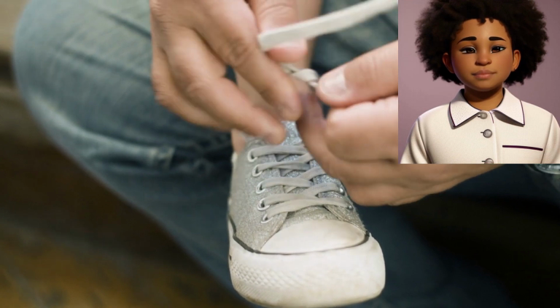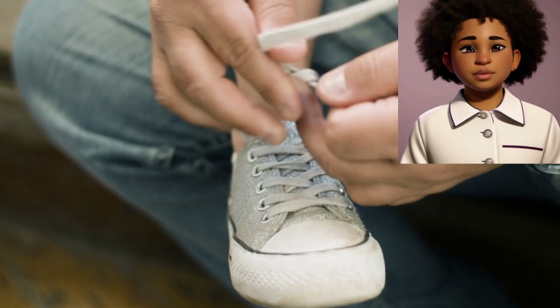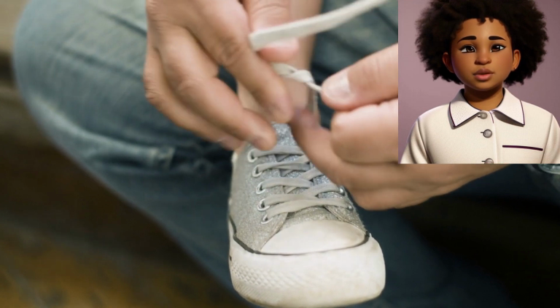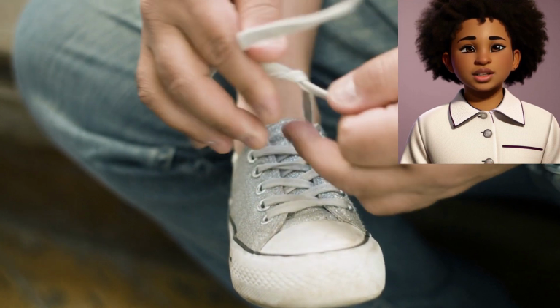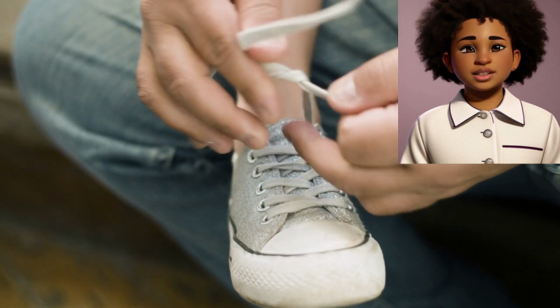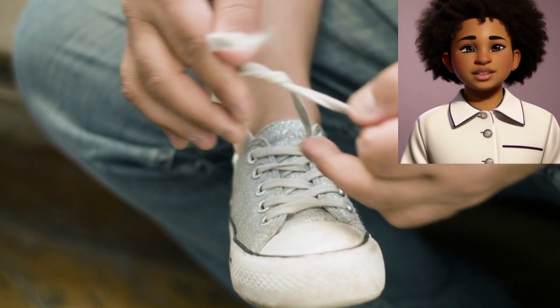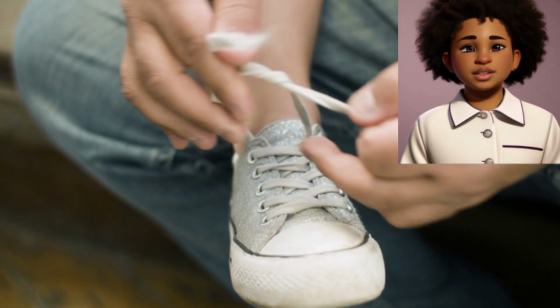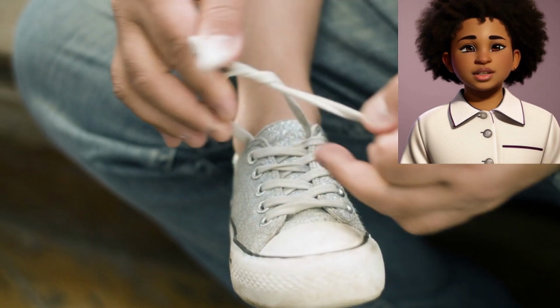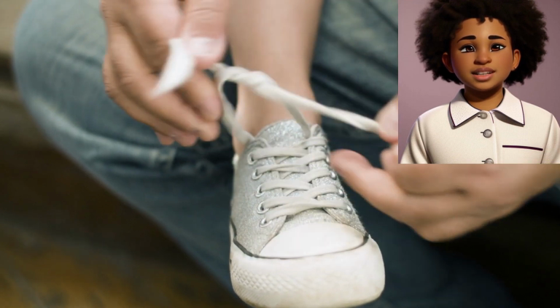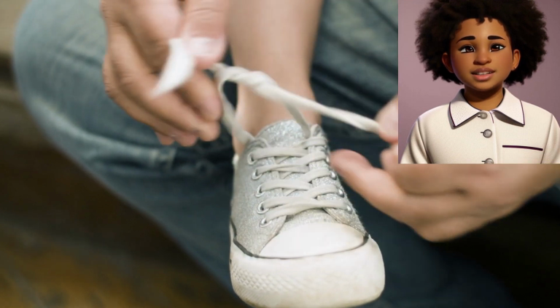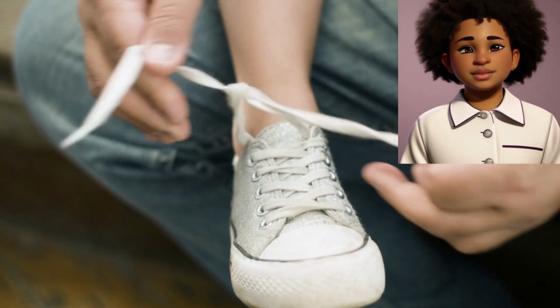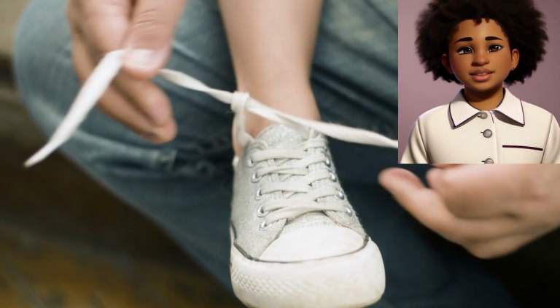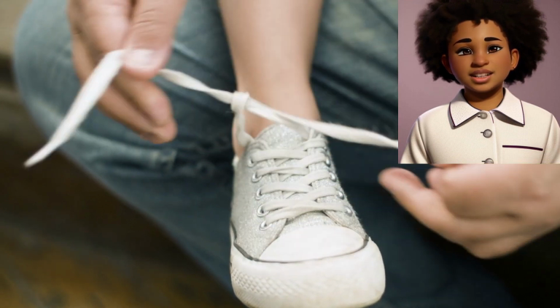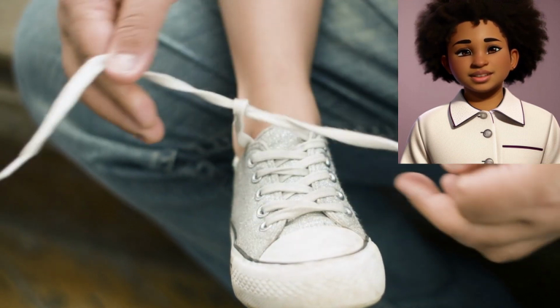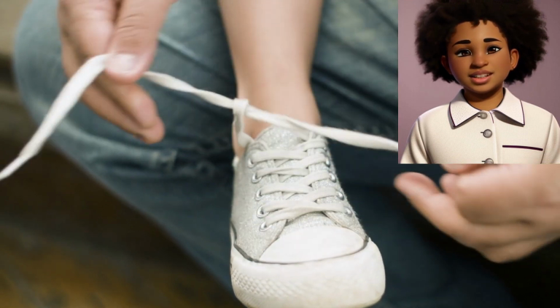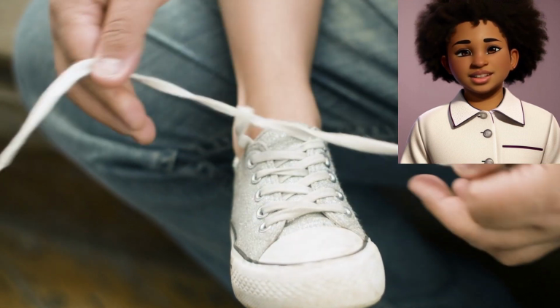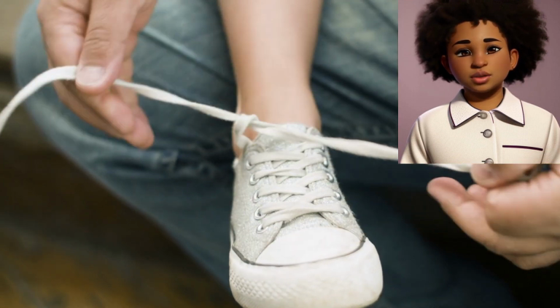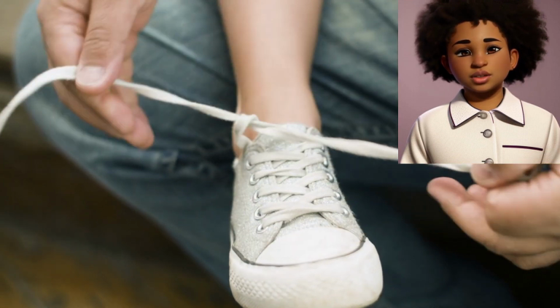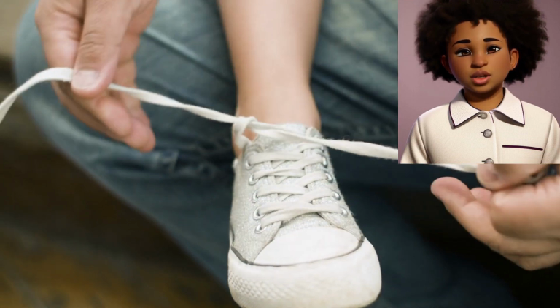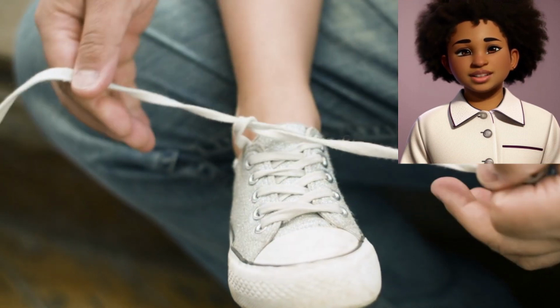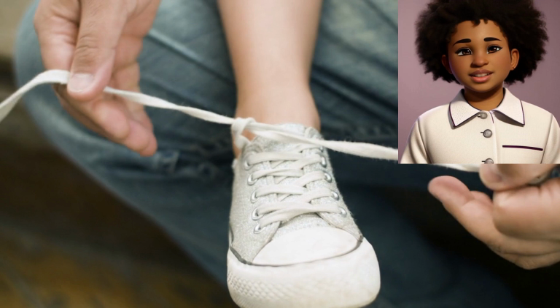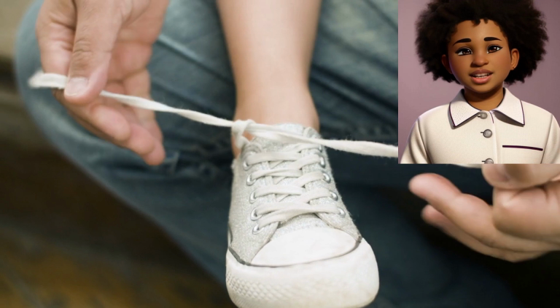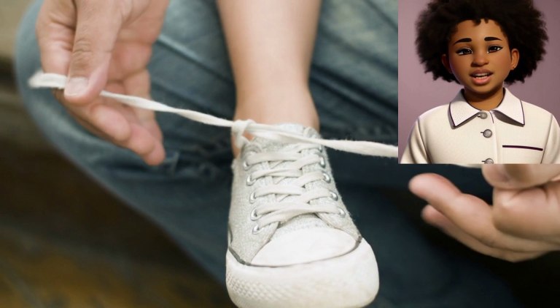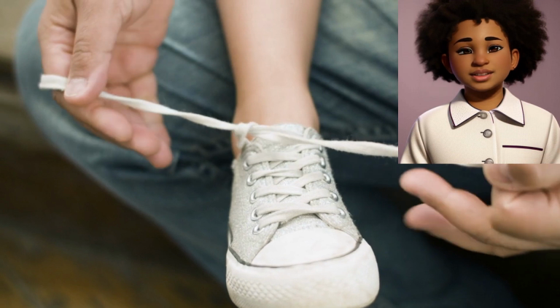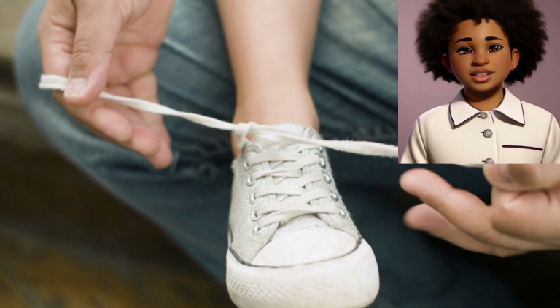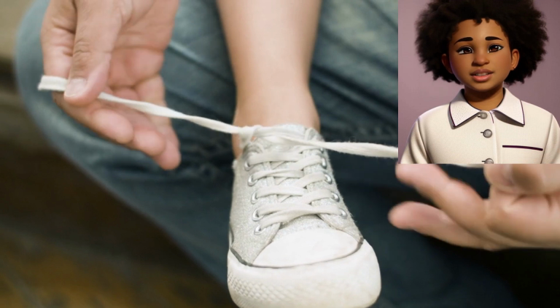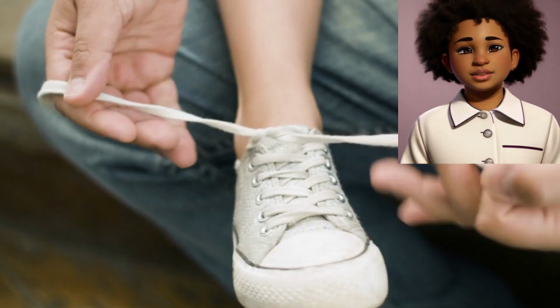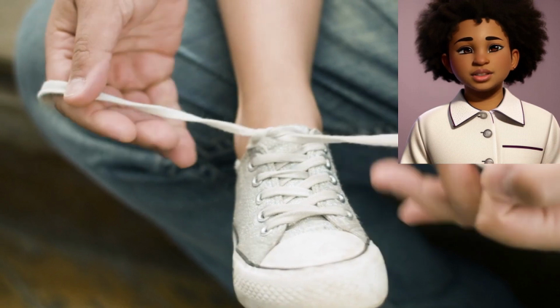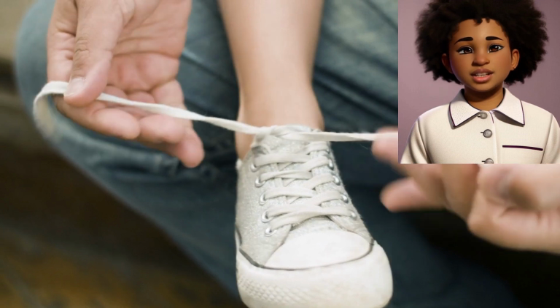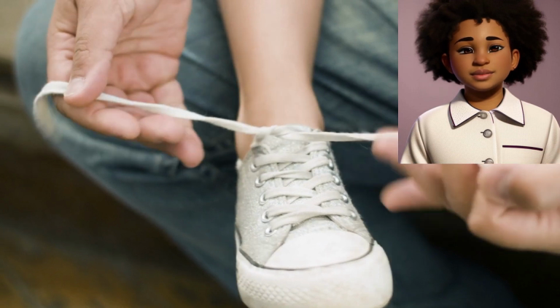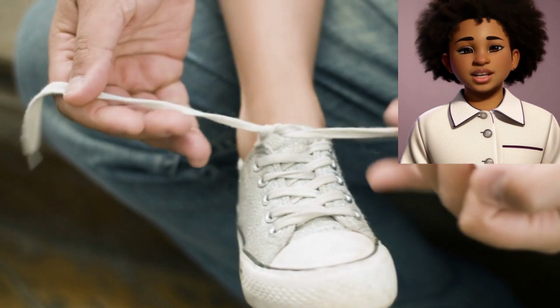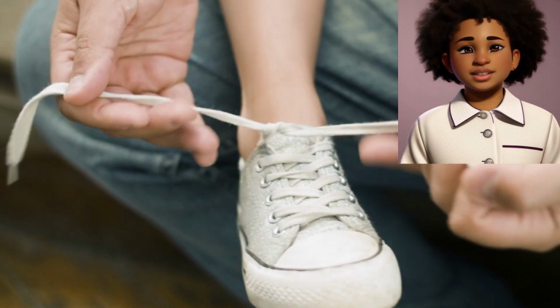Step 2: Tuck under. Take the lace that's now on the right side and tuck it under the left lace.